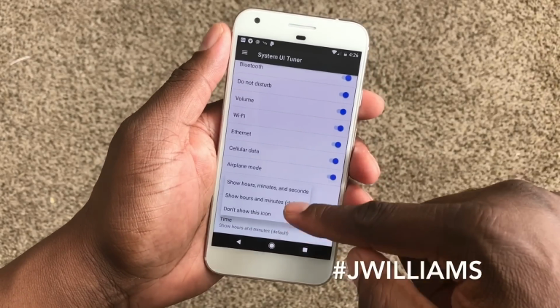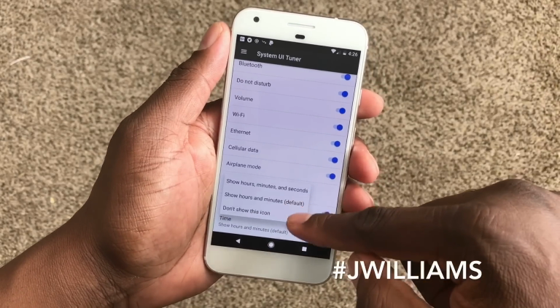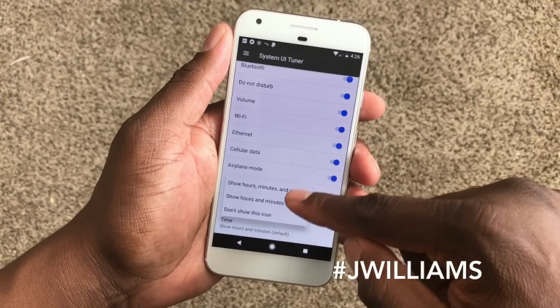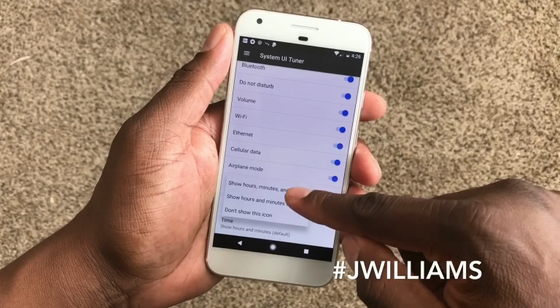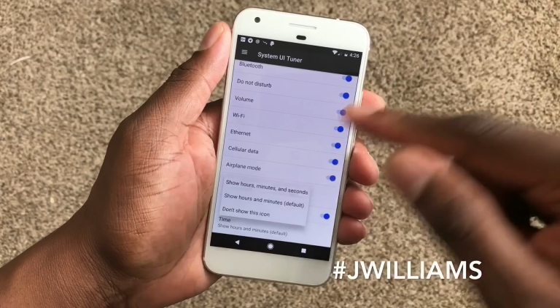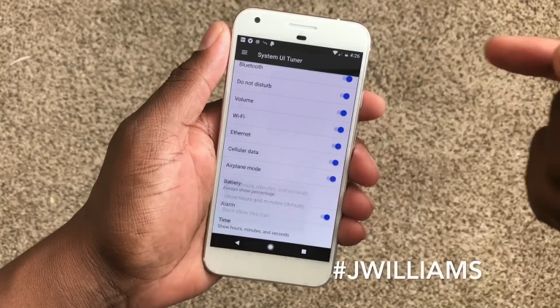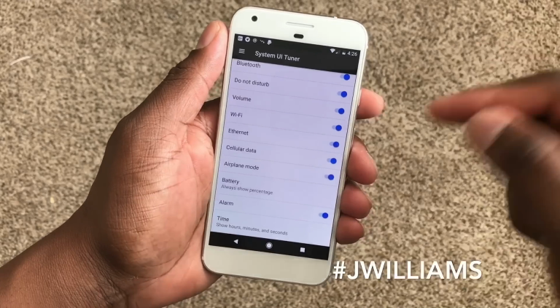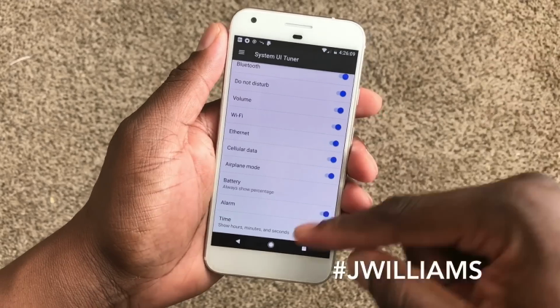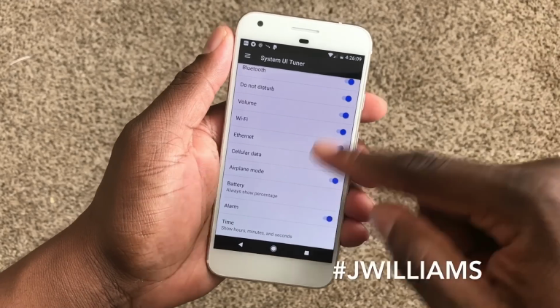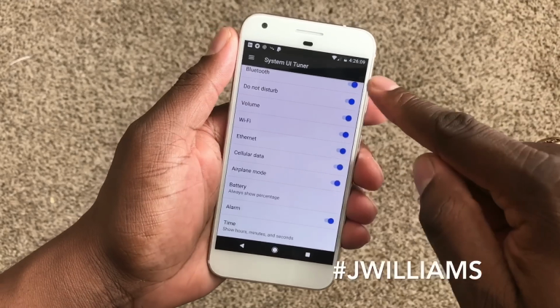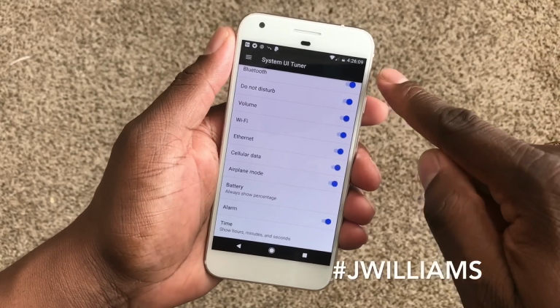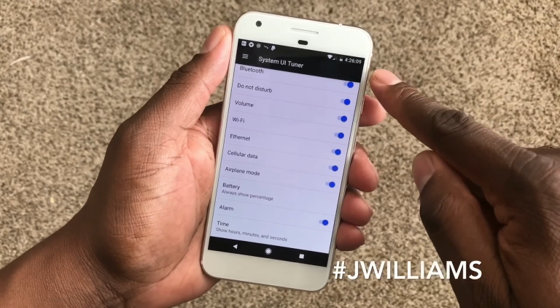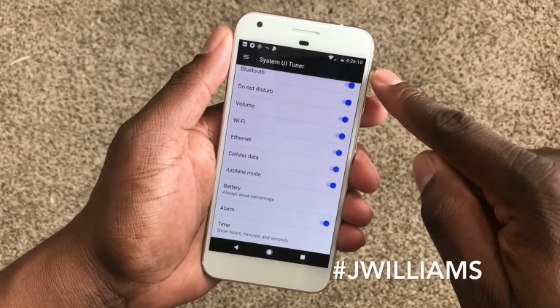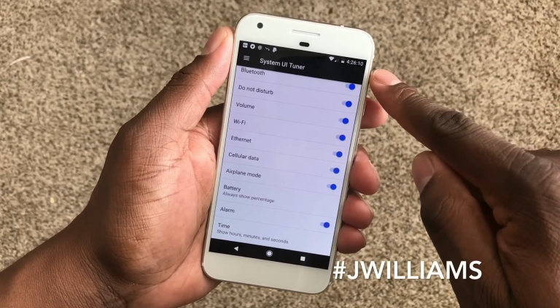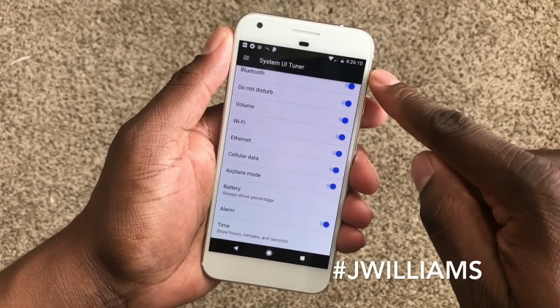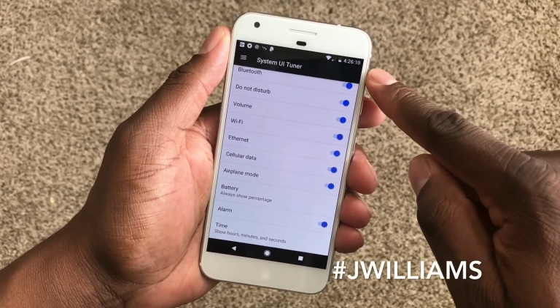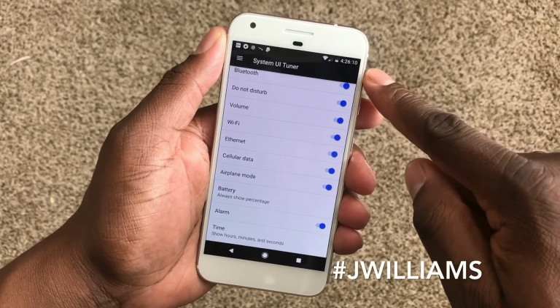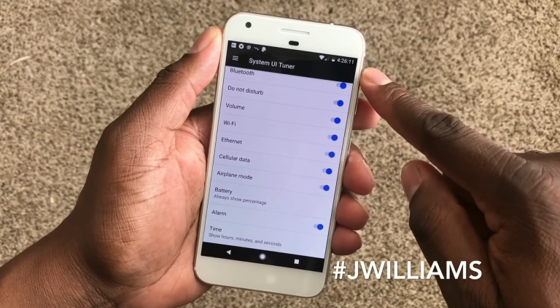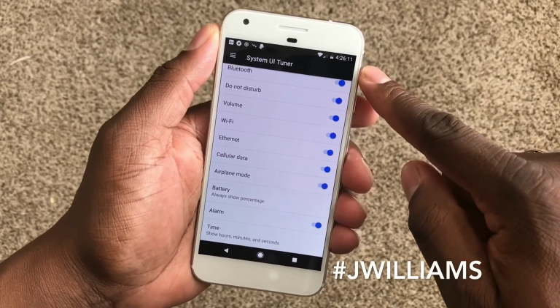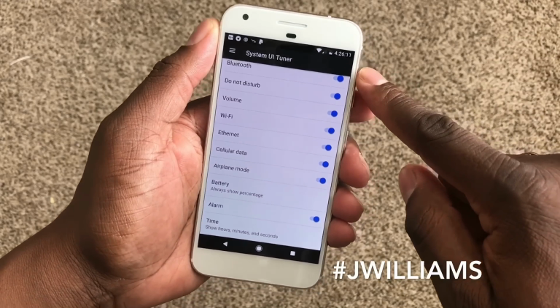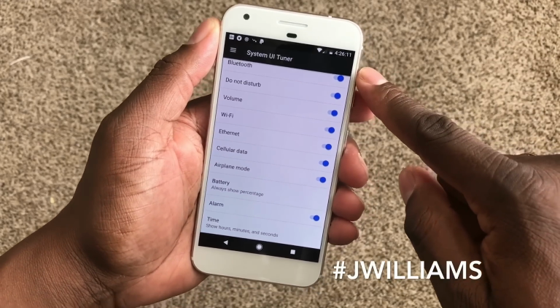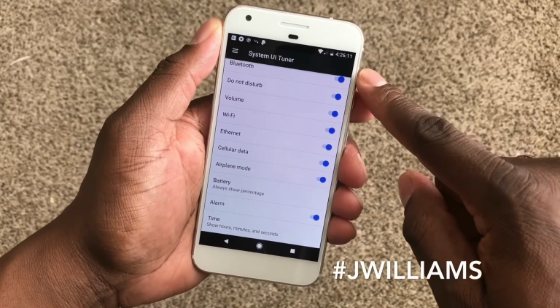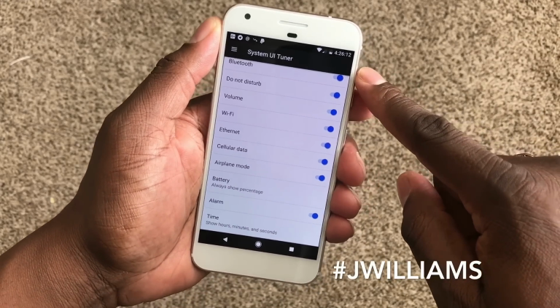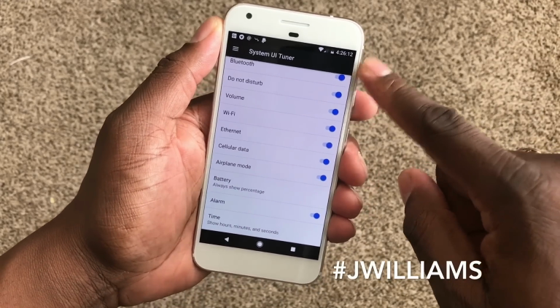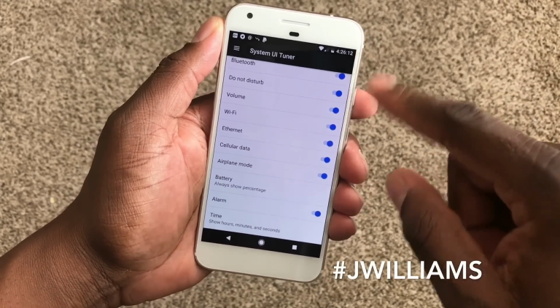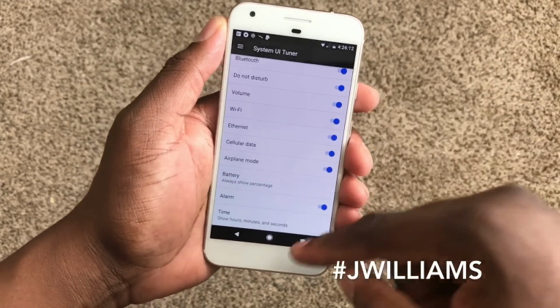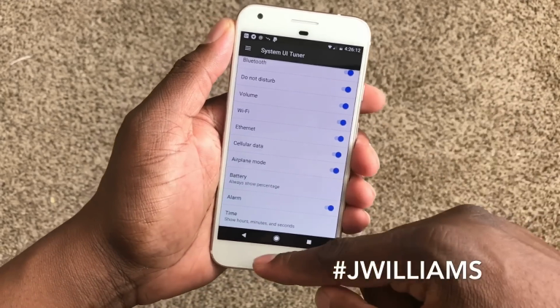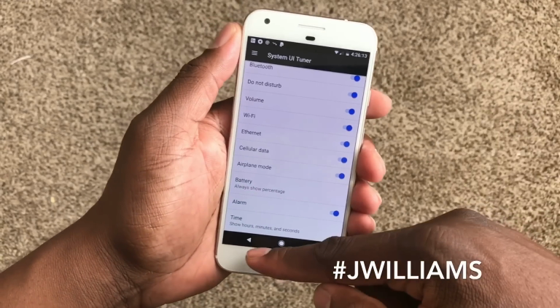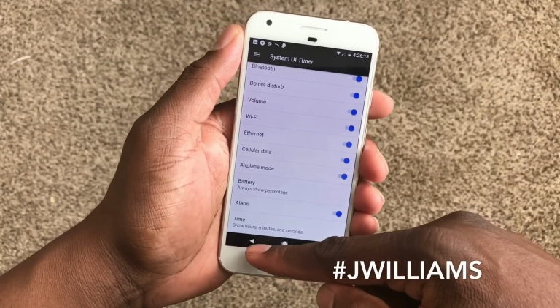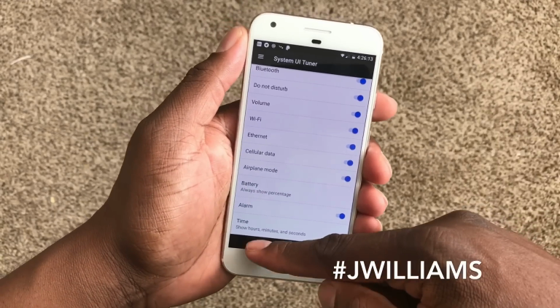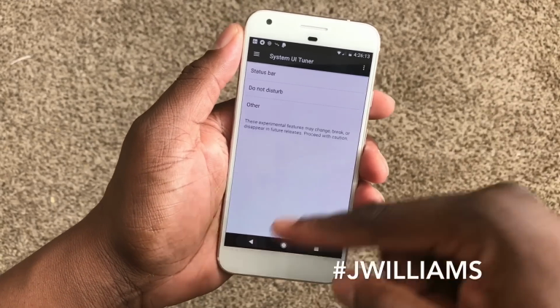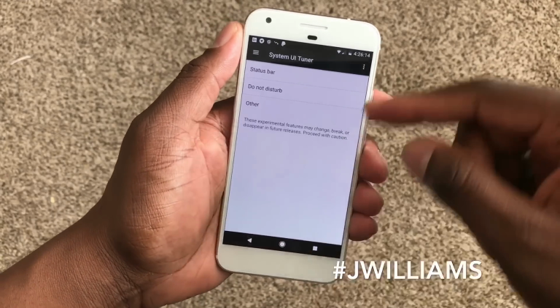Here's another one right here where I want to show the seconds on the clock up there, and I actually really like that feature.